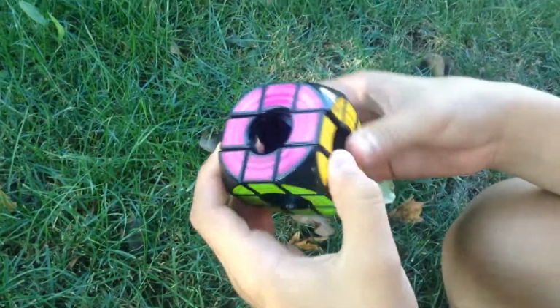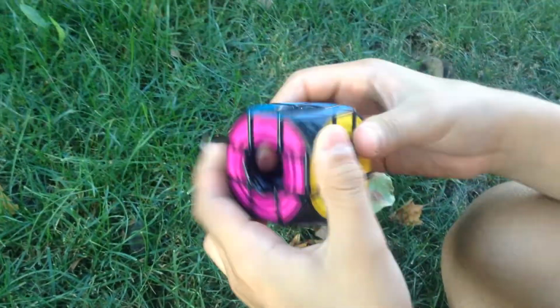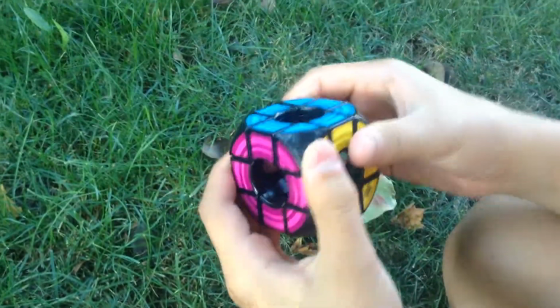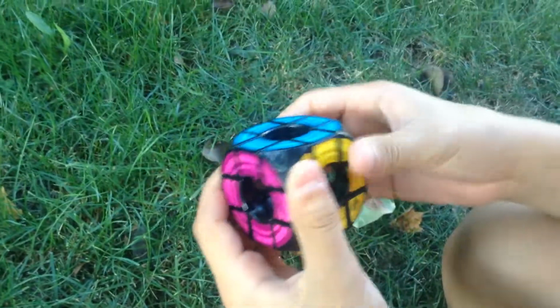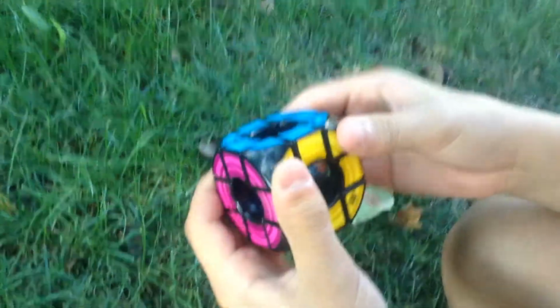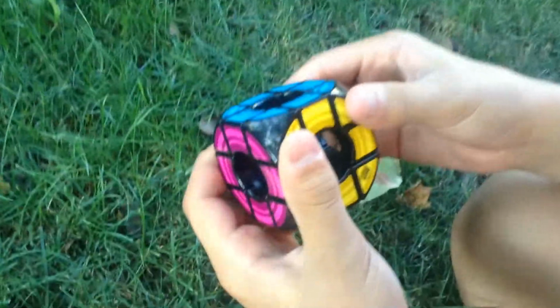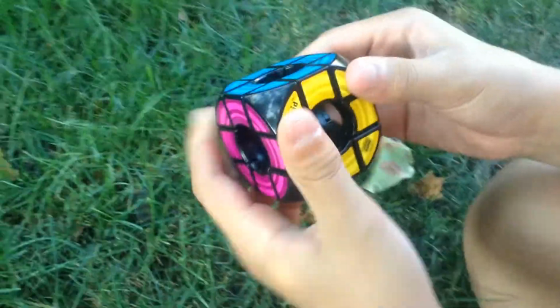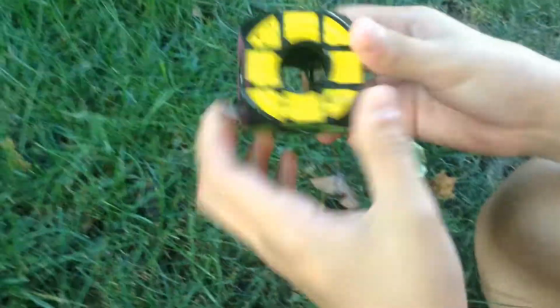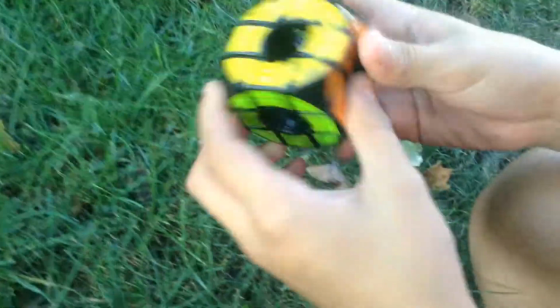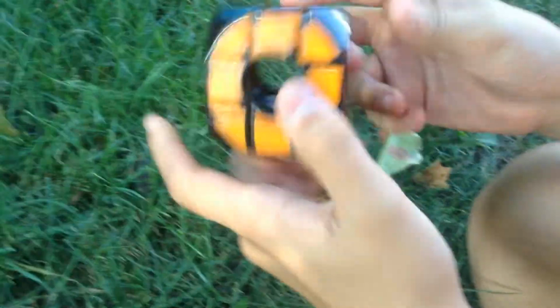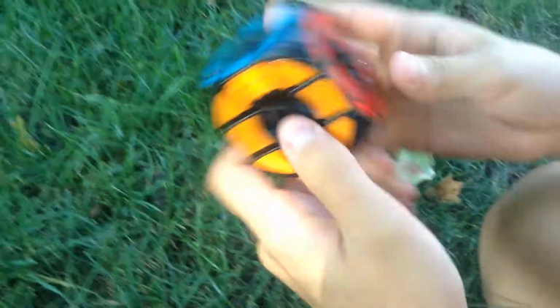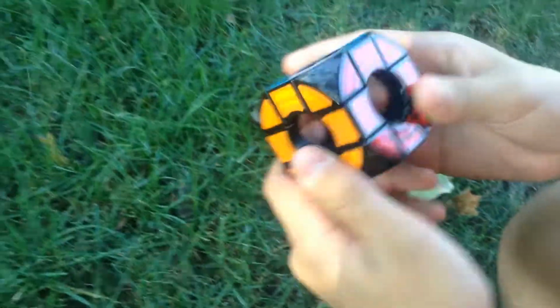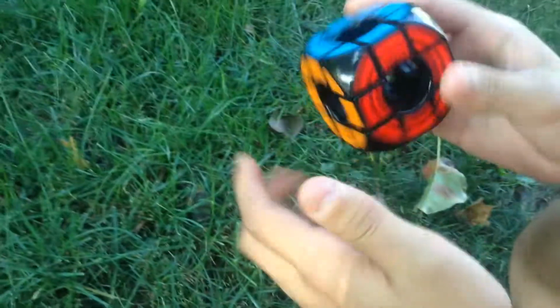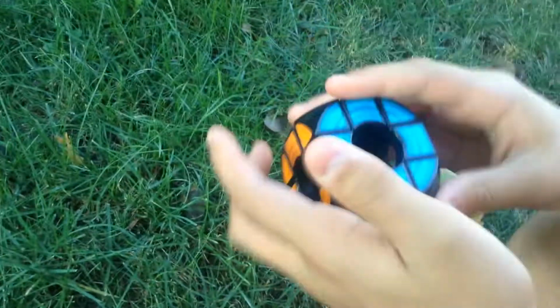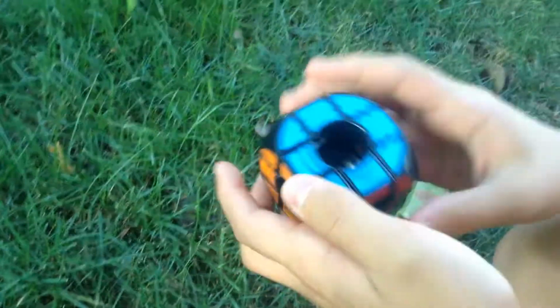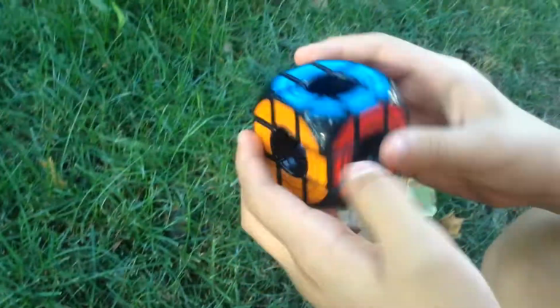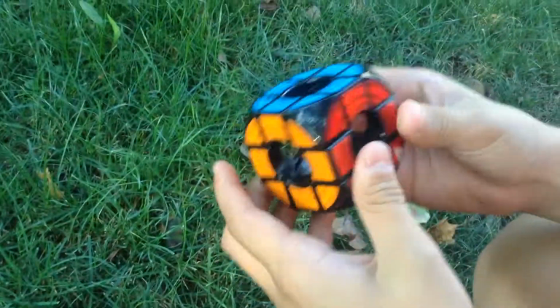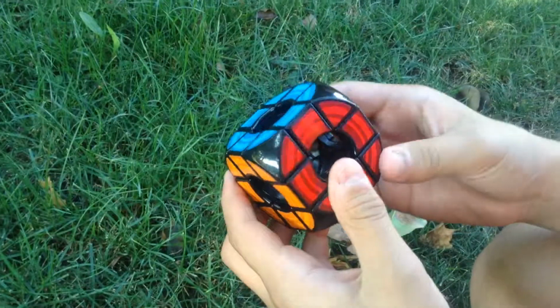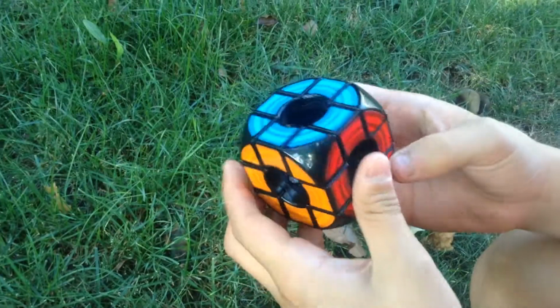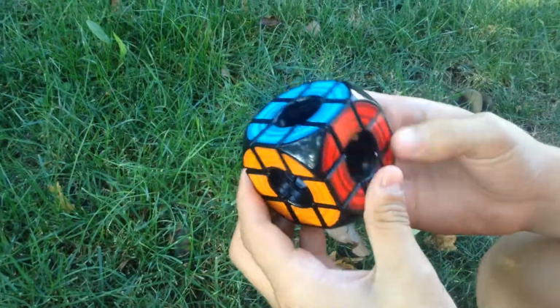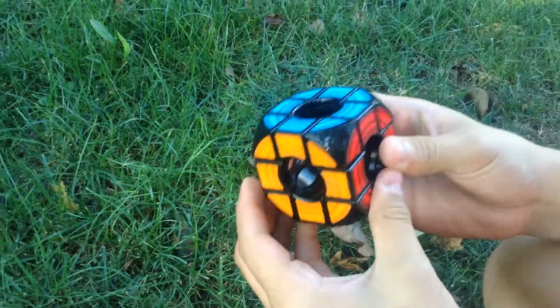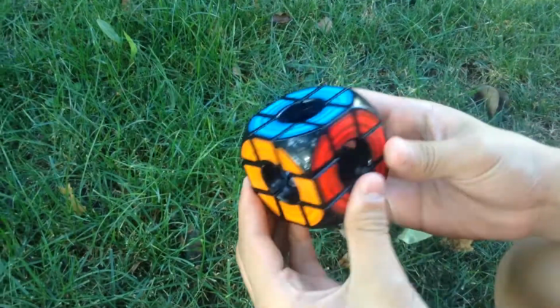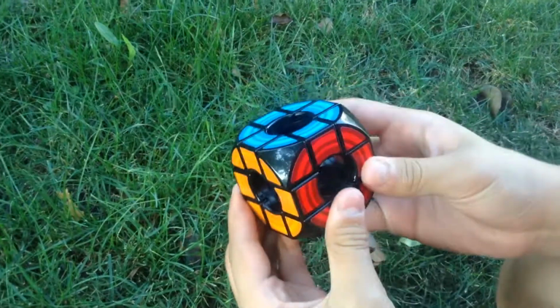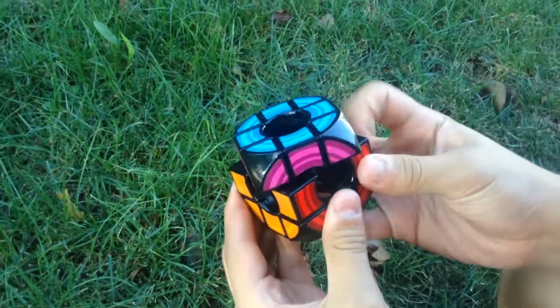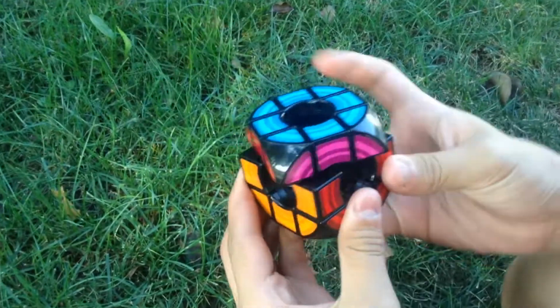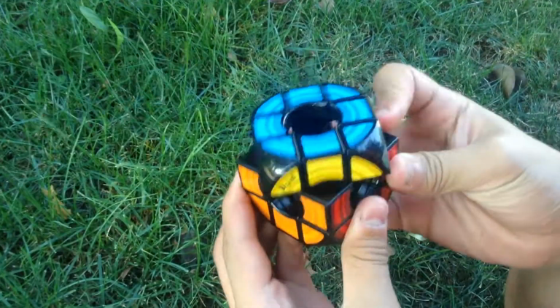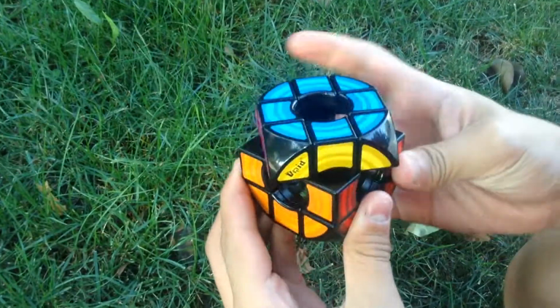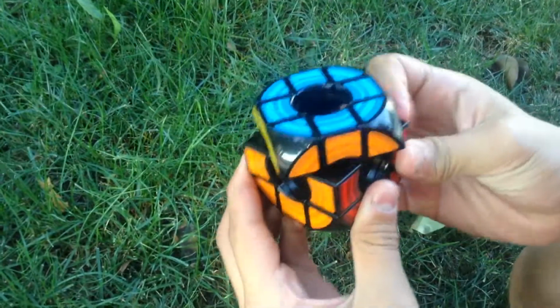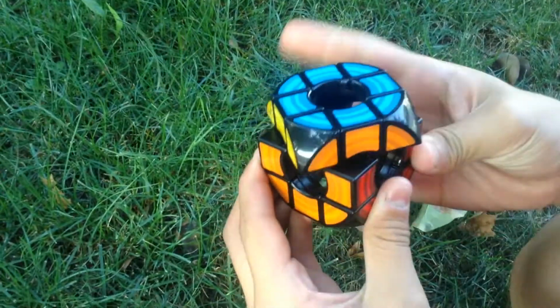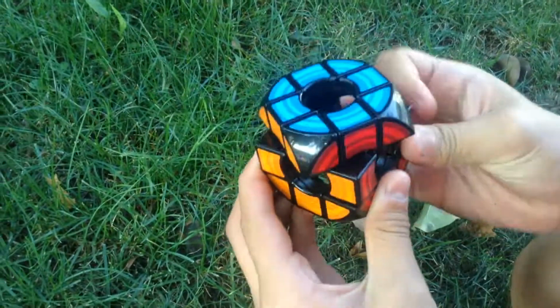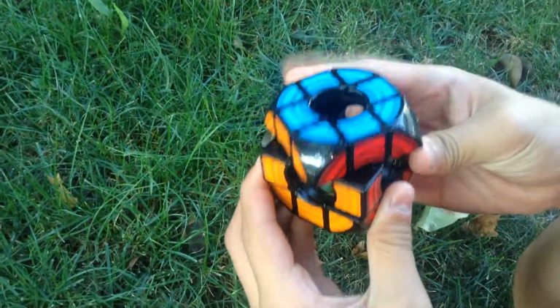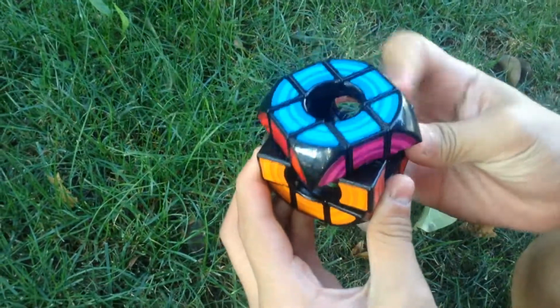The 2x2 will be coming soon, but this thing — let's show you — it moves really nice.